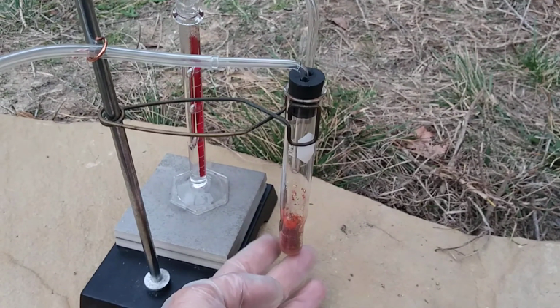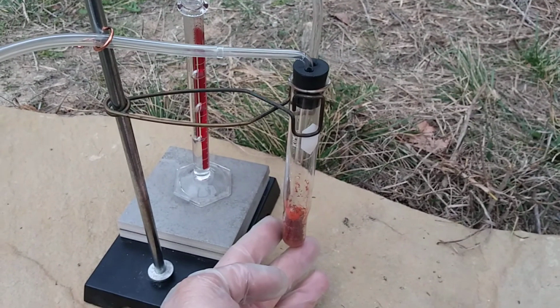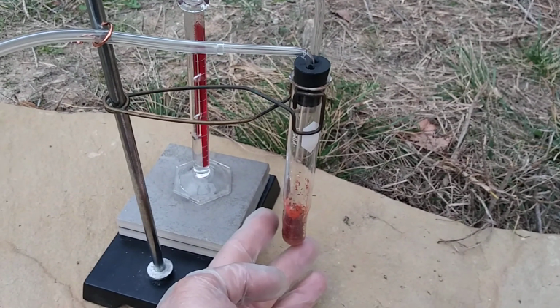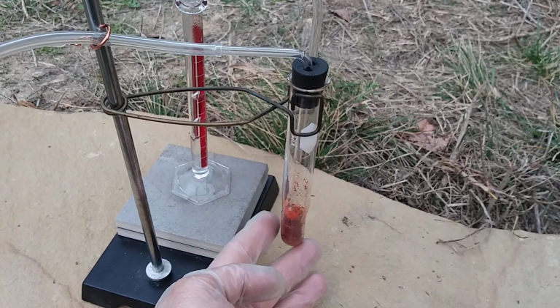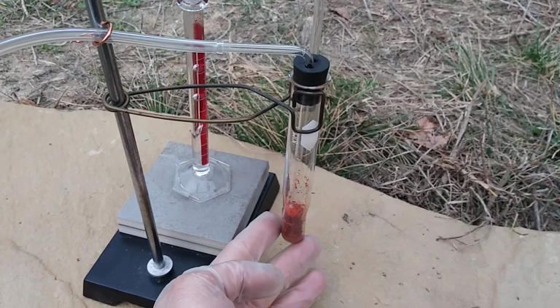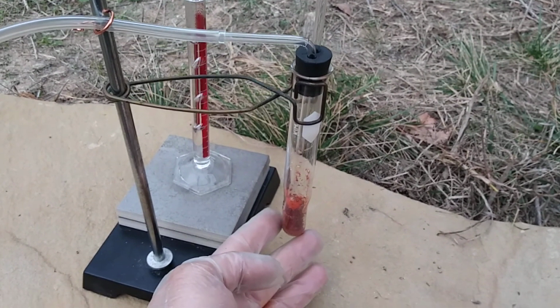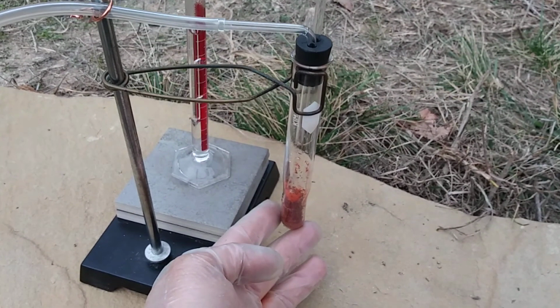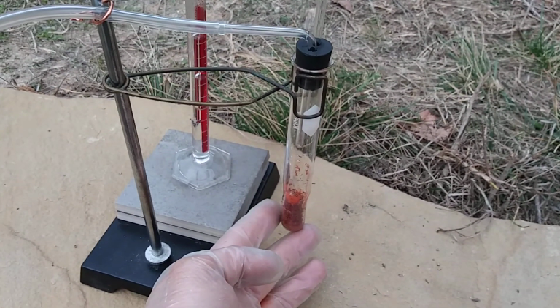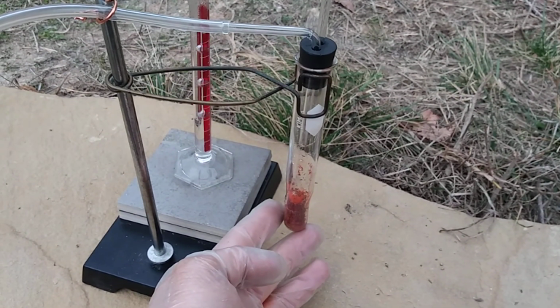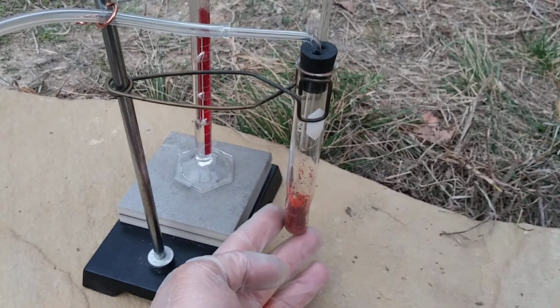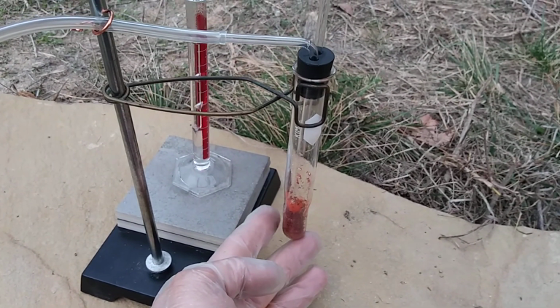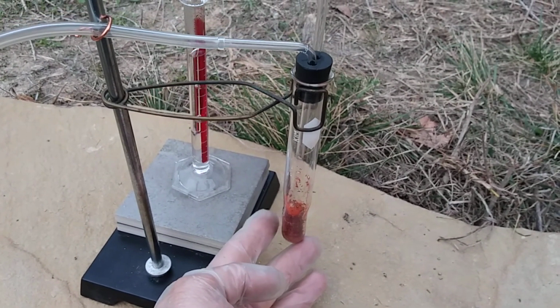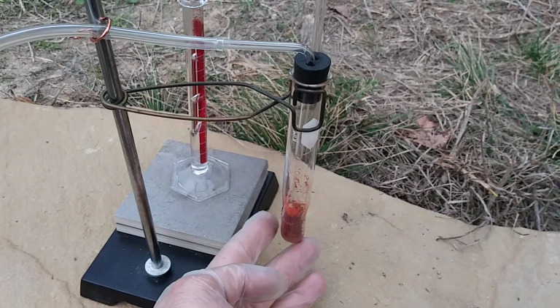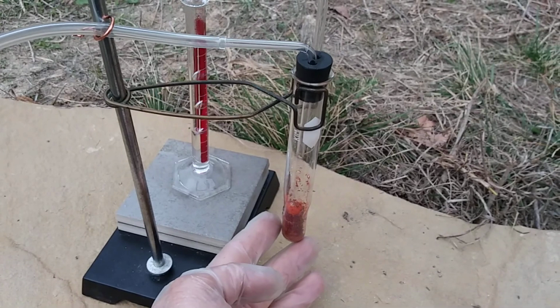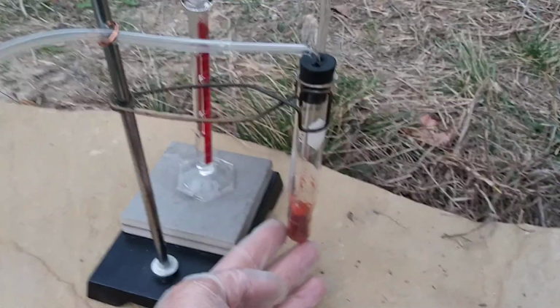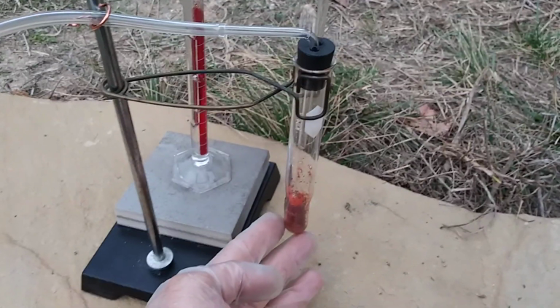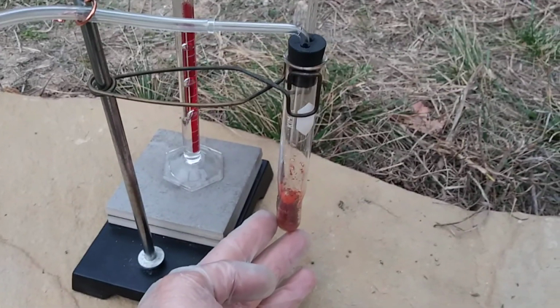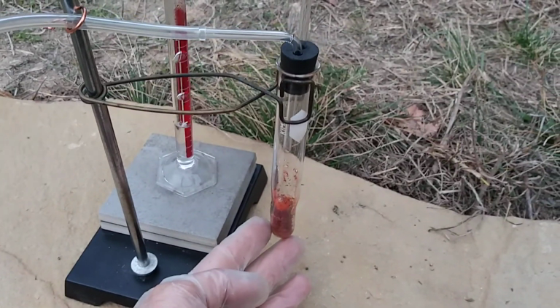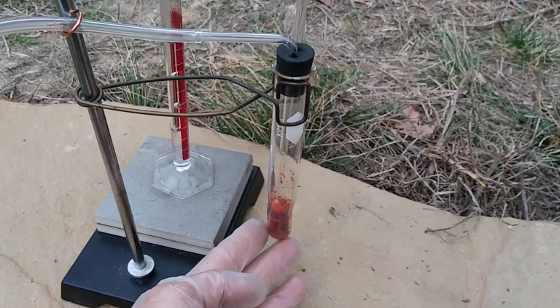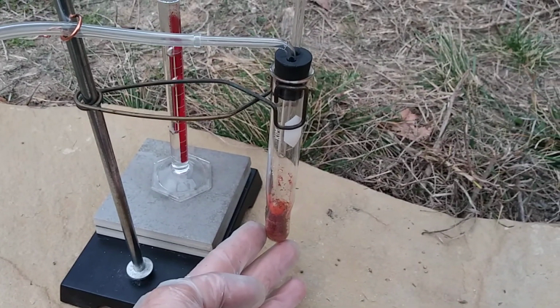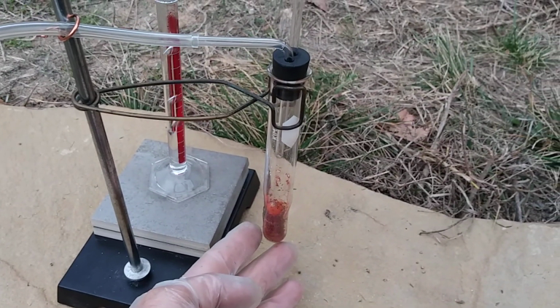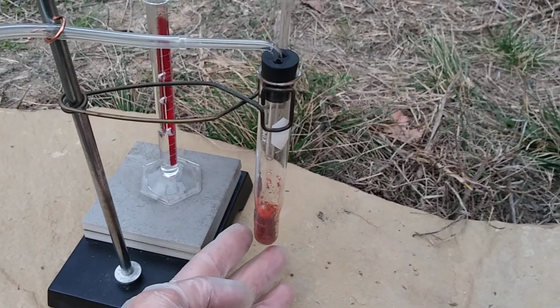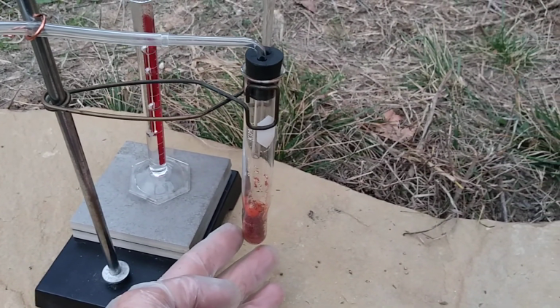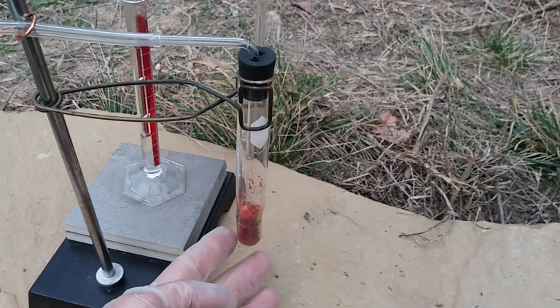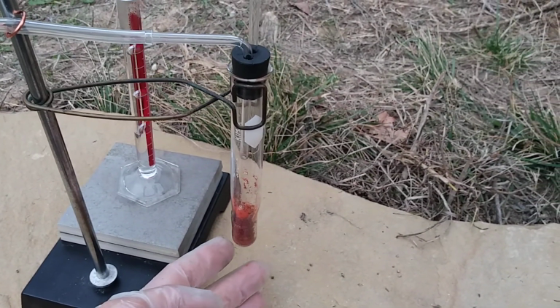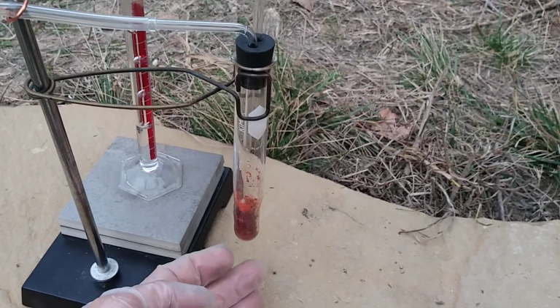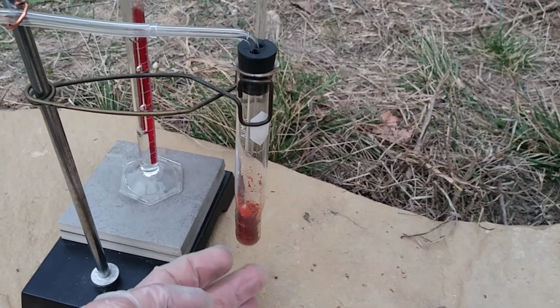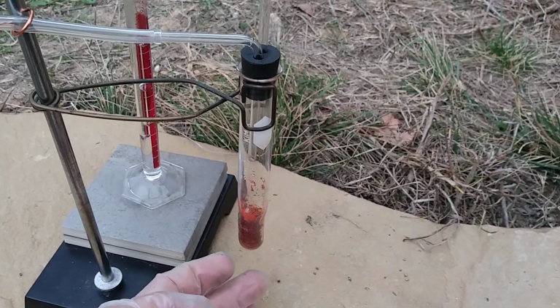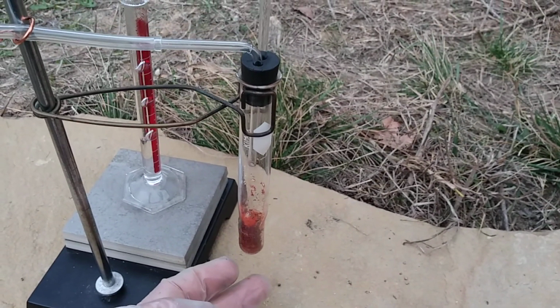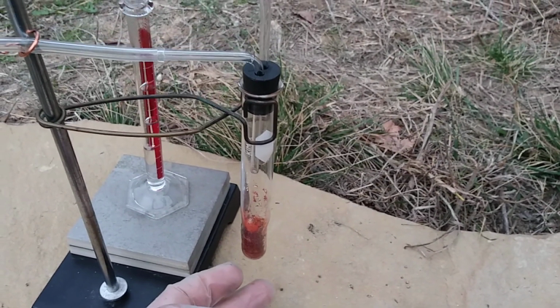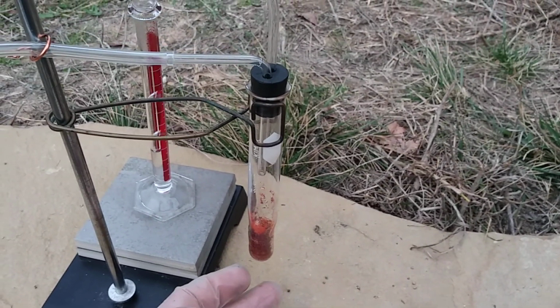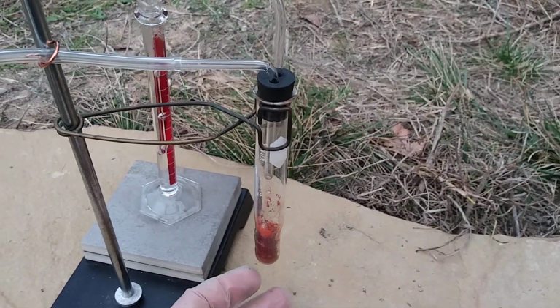After cooling down, it's got a nice red color, so the reaction is probably fairly complete.